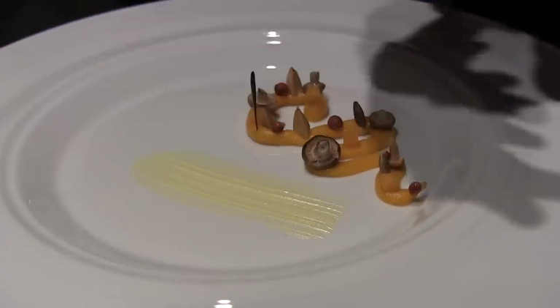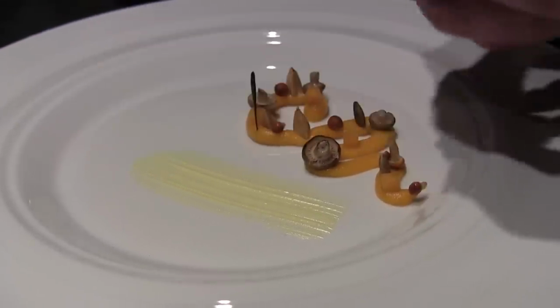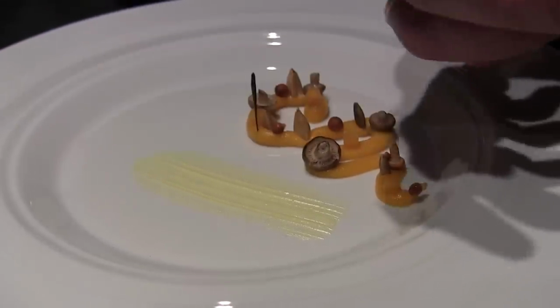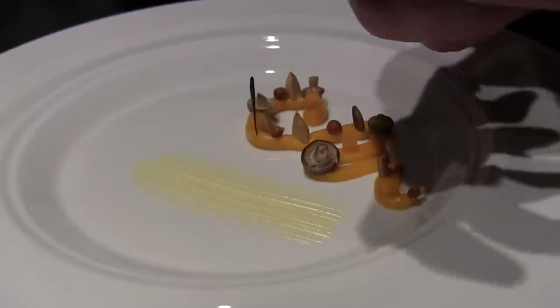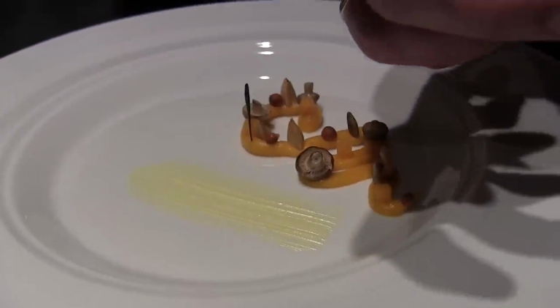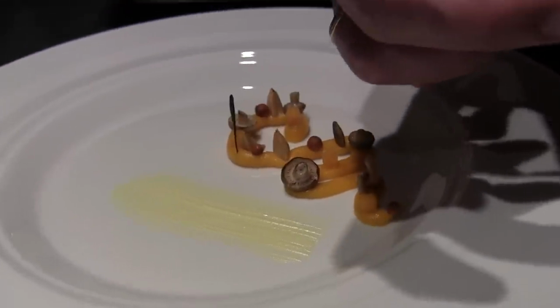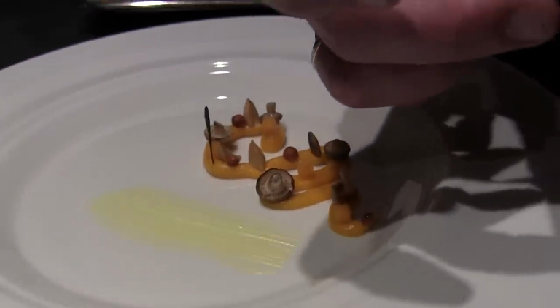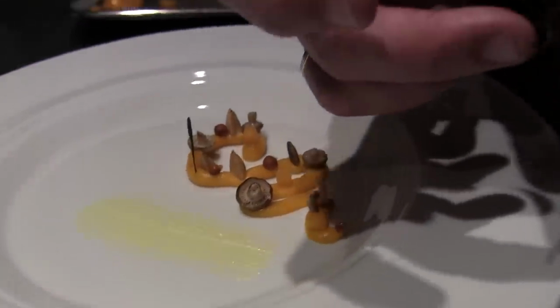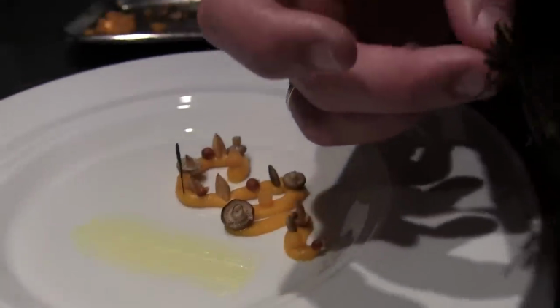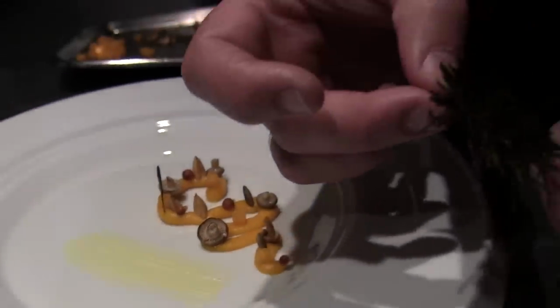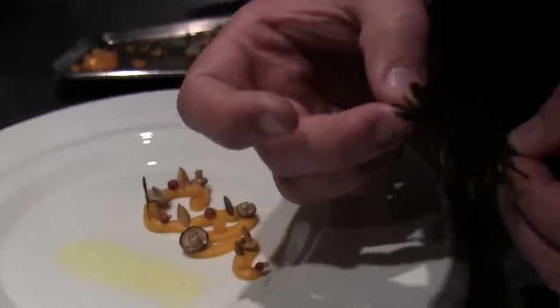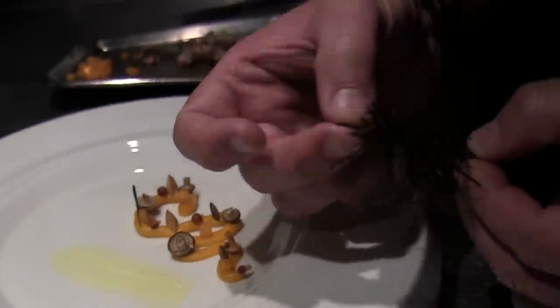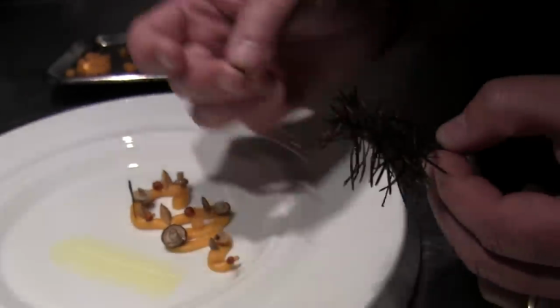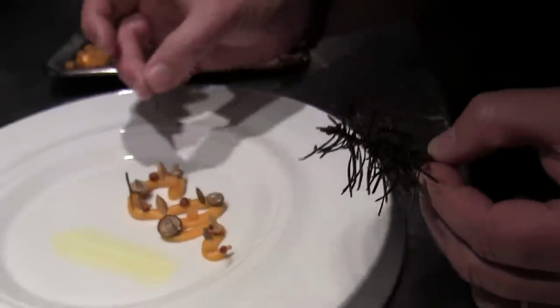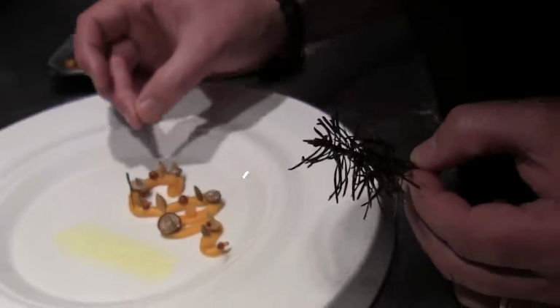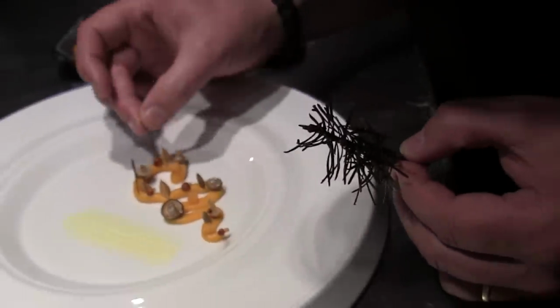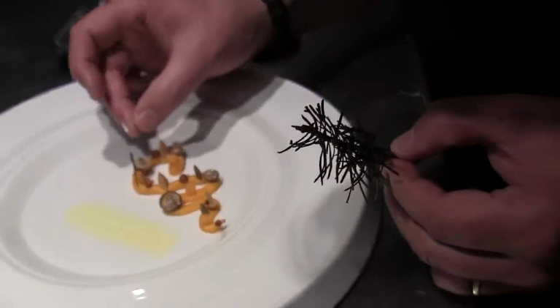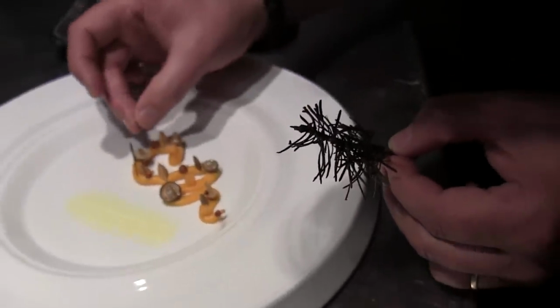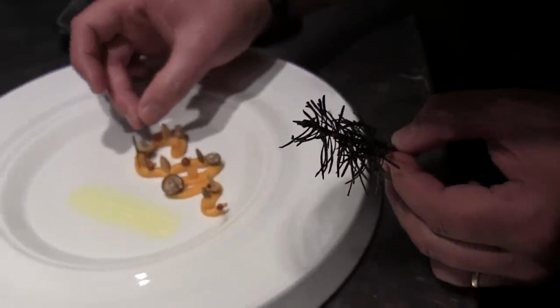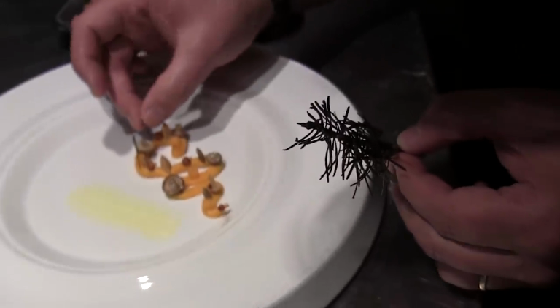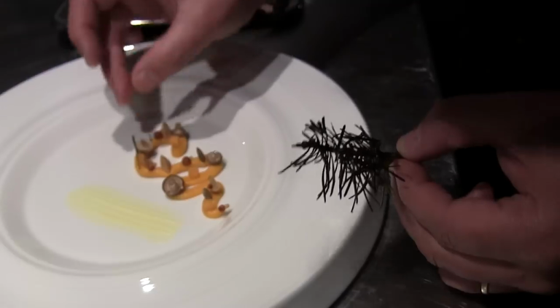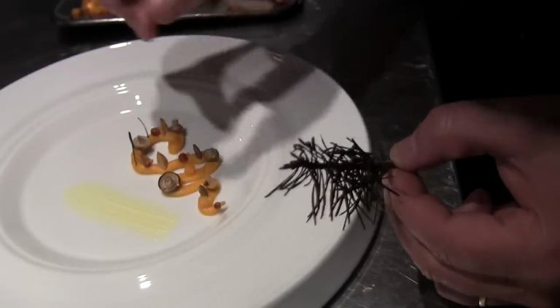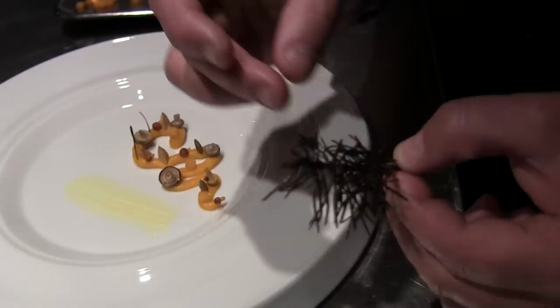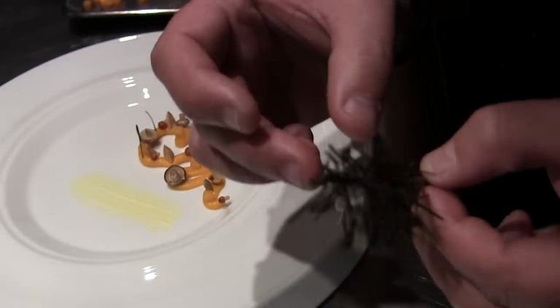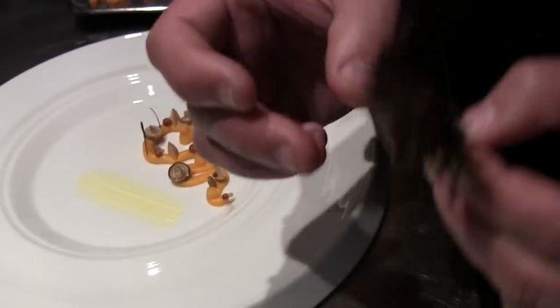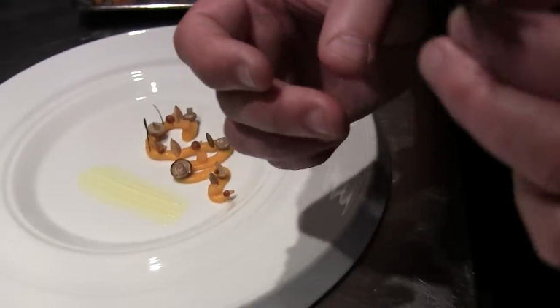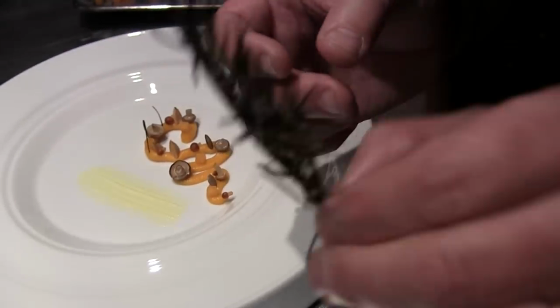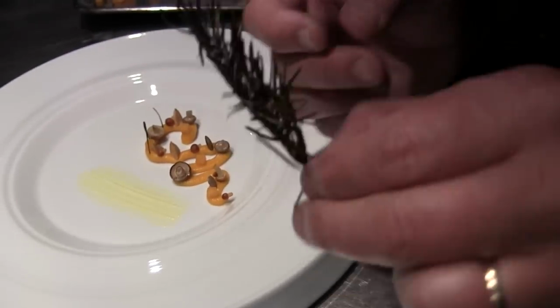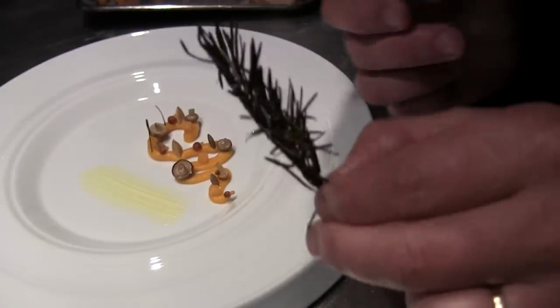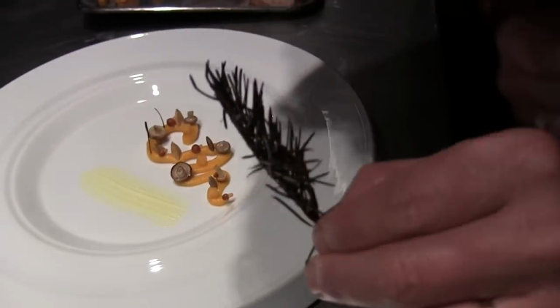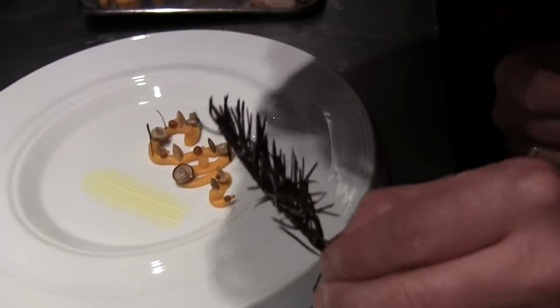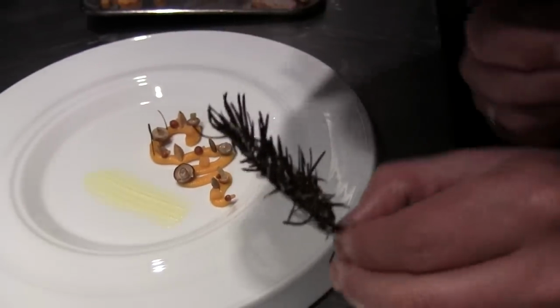This is a soup. Christmas tree — you know Christmas tree?